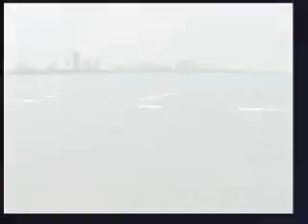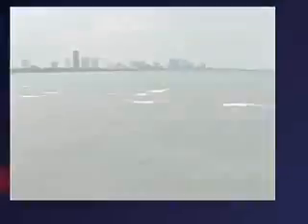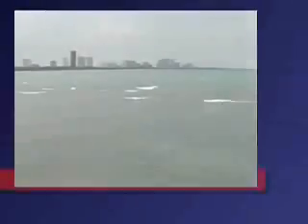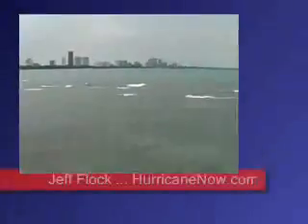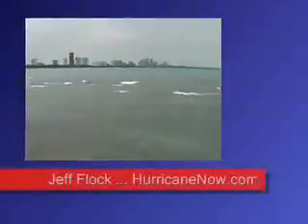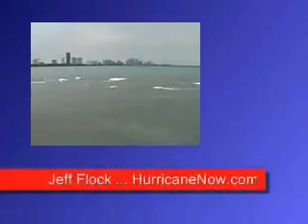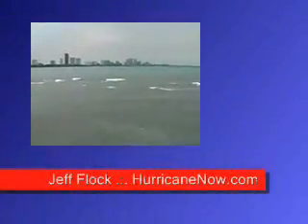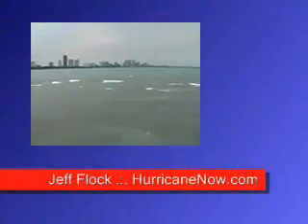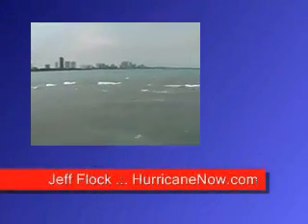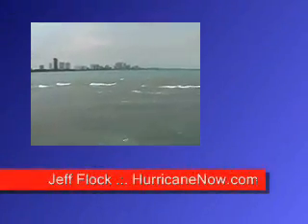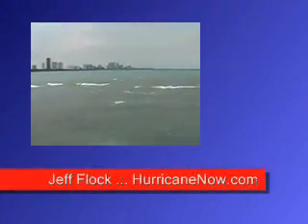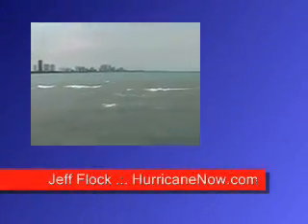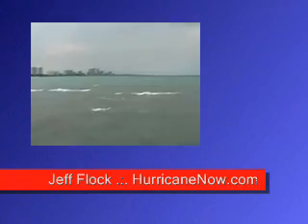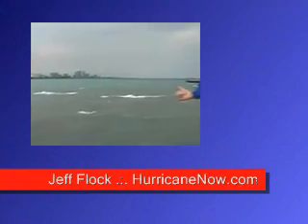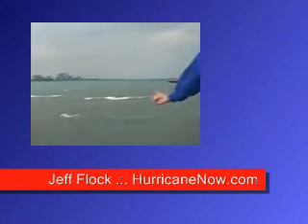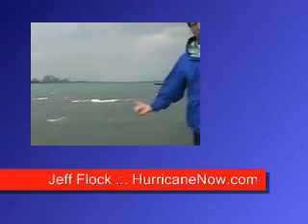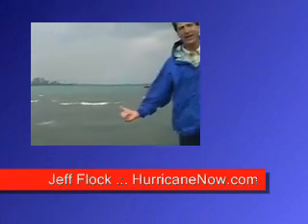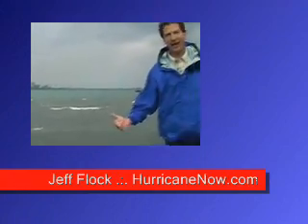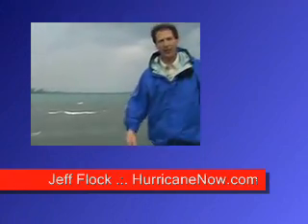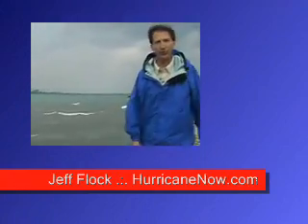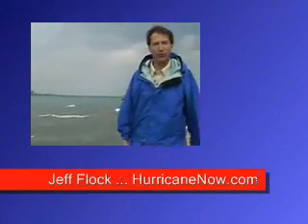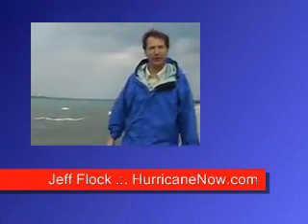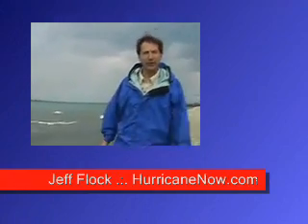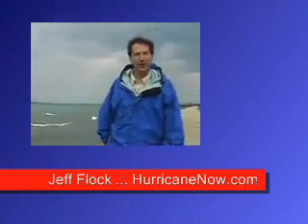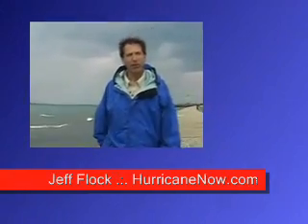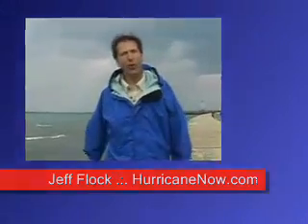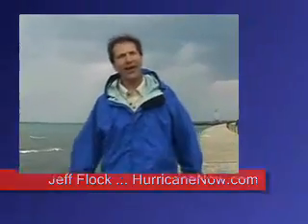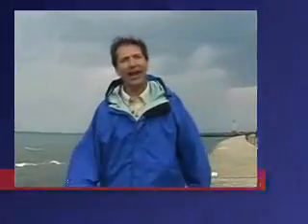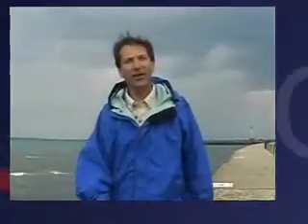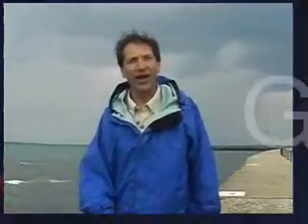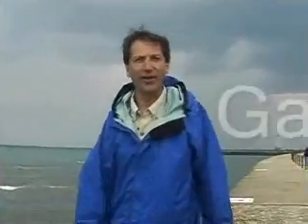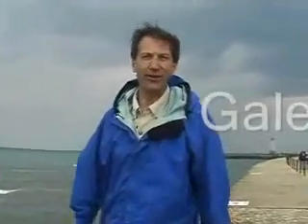Hi, Jeff Lock, HurricaneNow.com. Hey, check out those white caps — it's really blowing a gale down here.